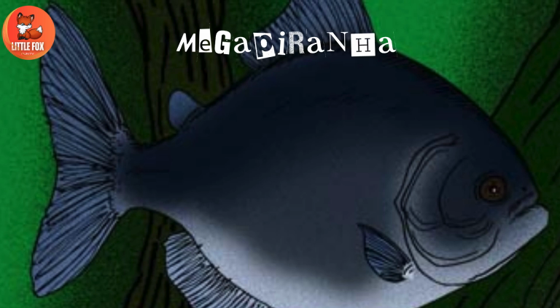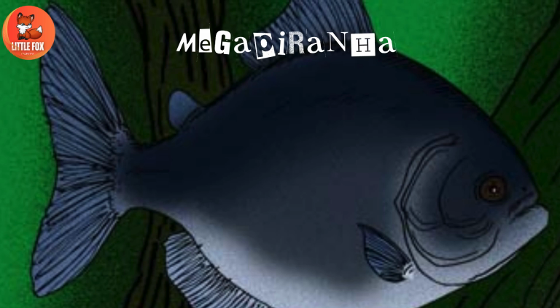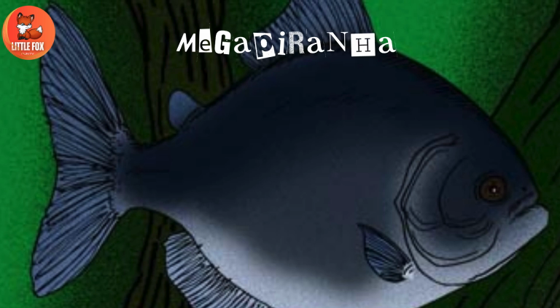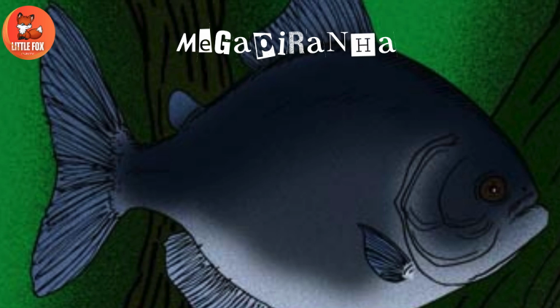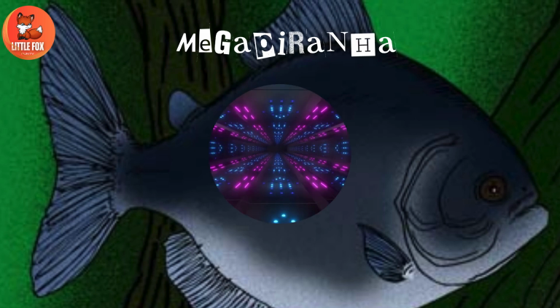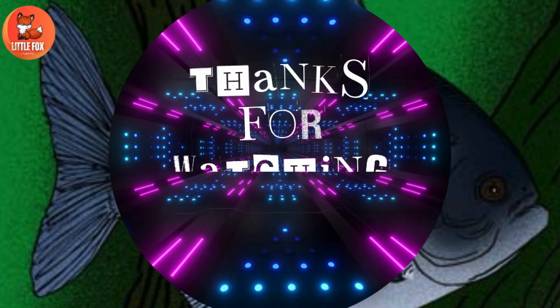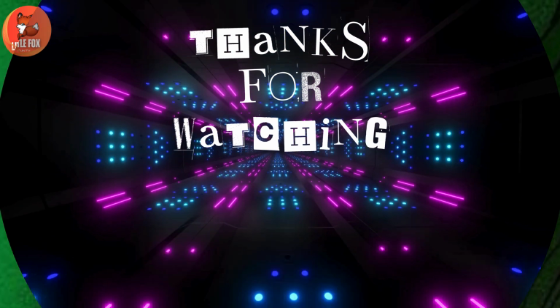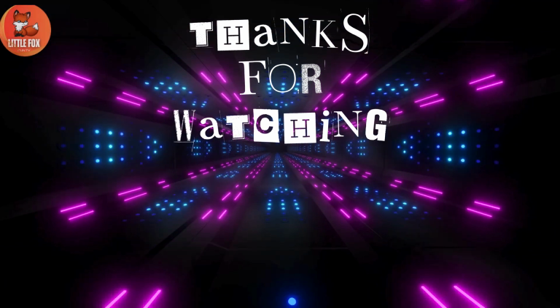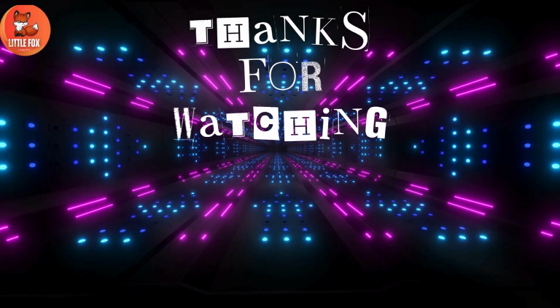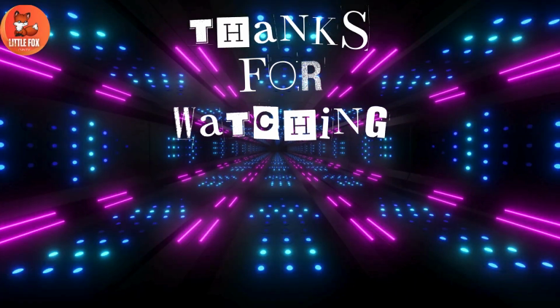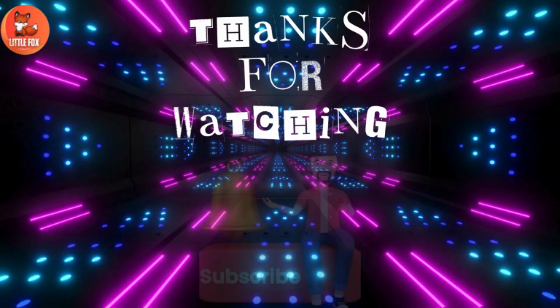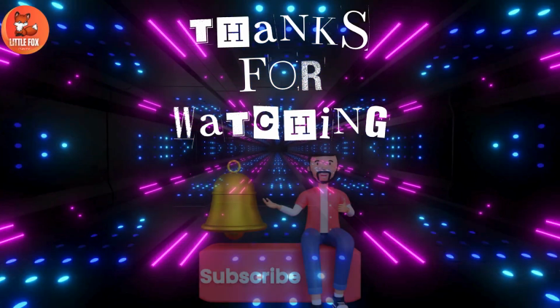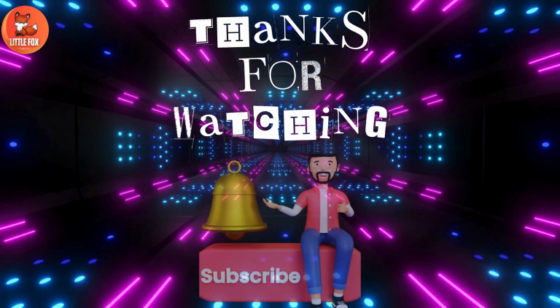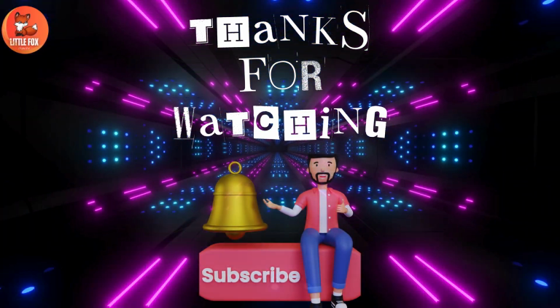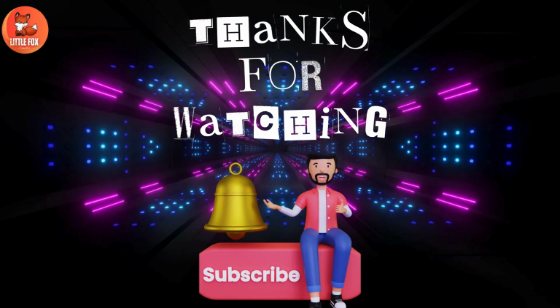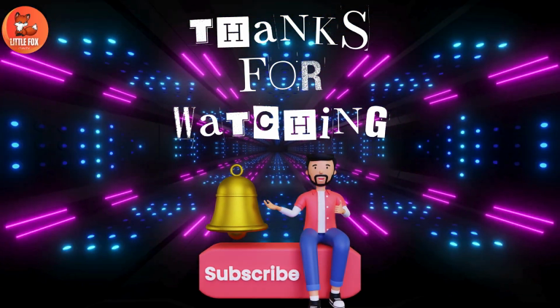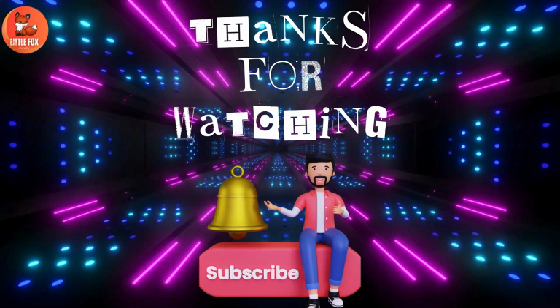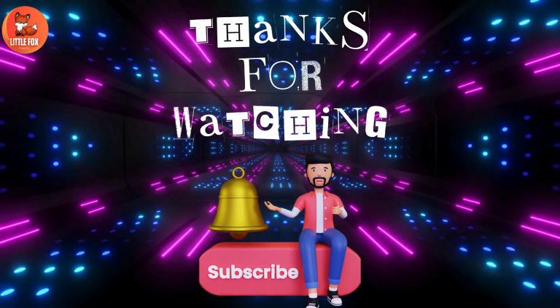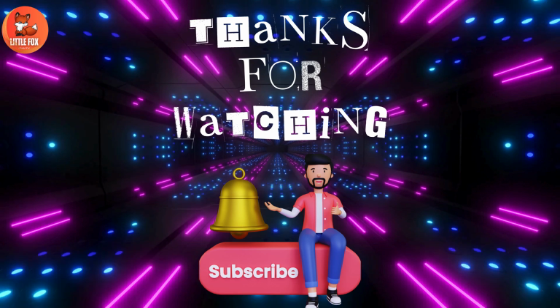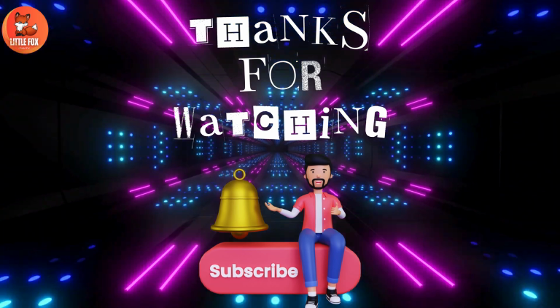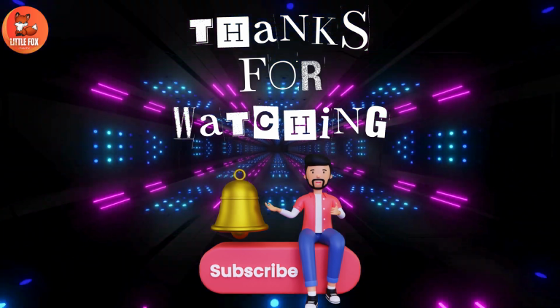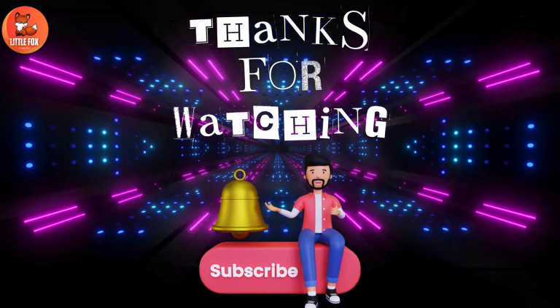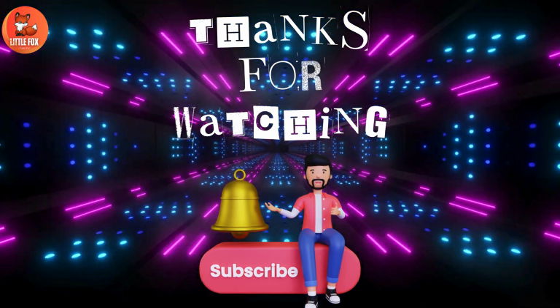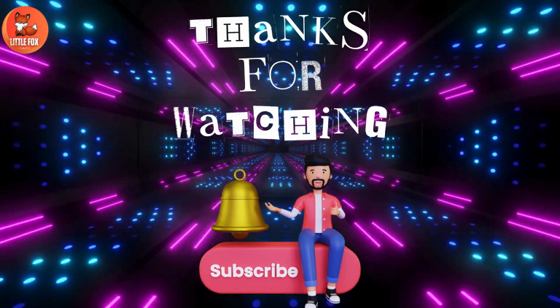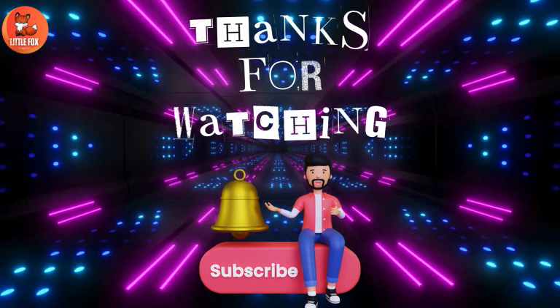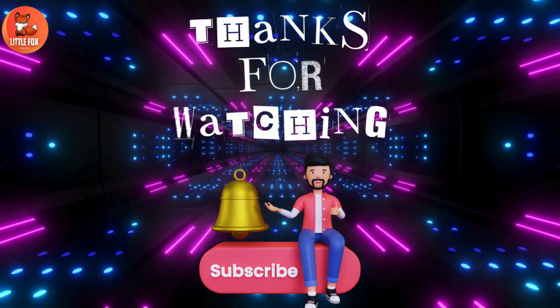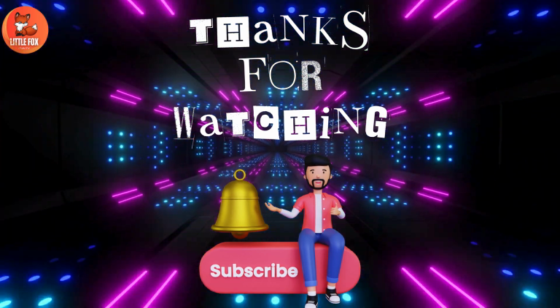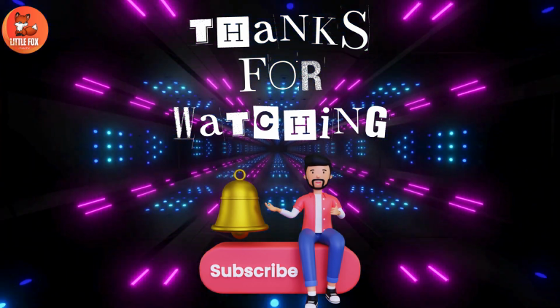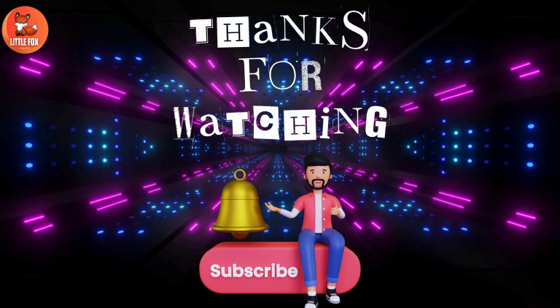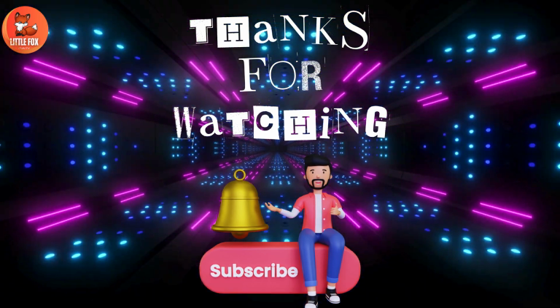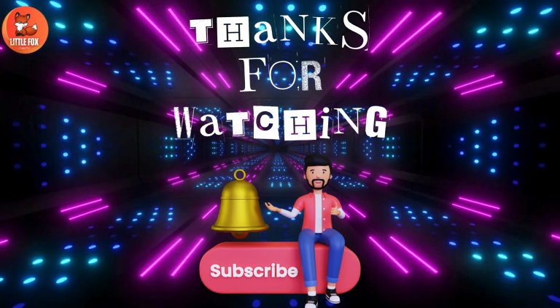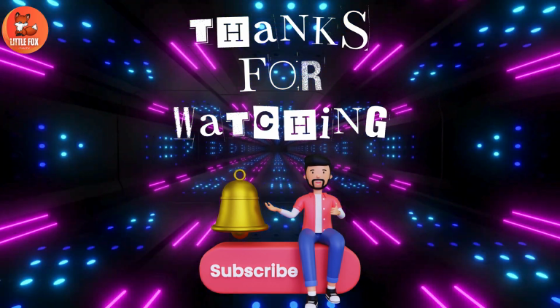Thanks for watching. Please press the bell icon to subscribe to my channel.